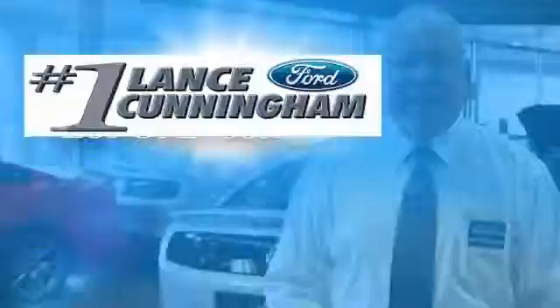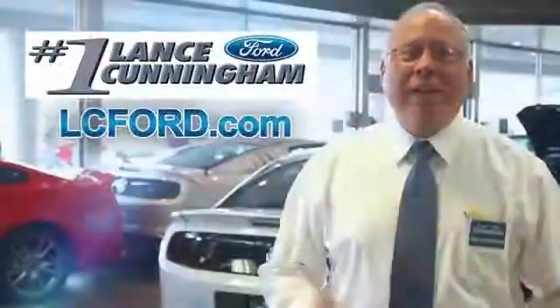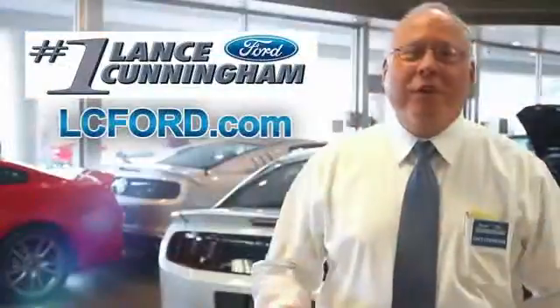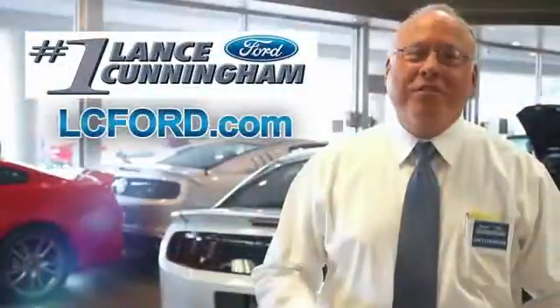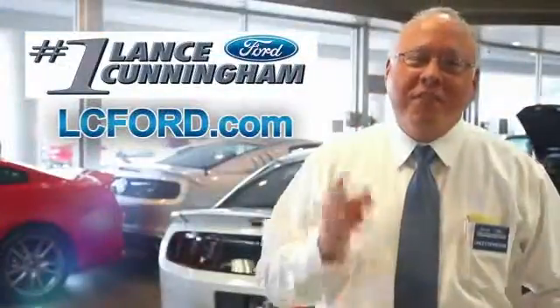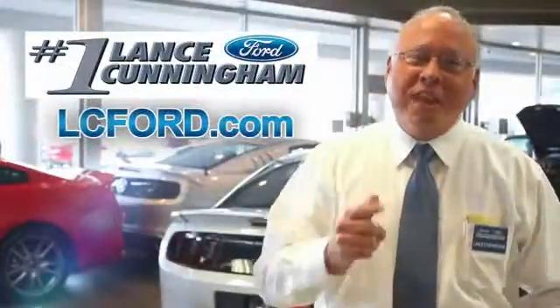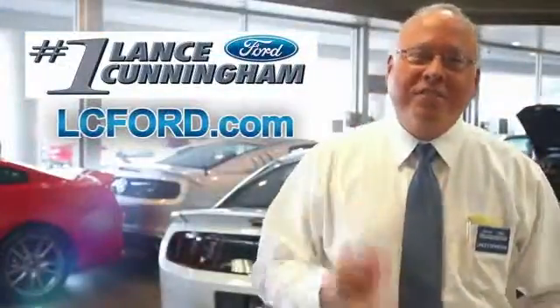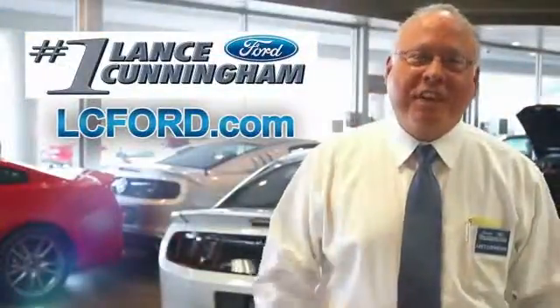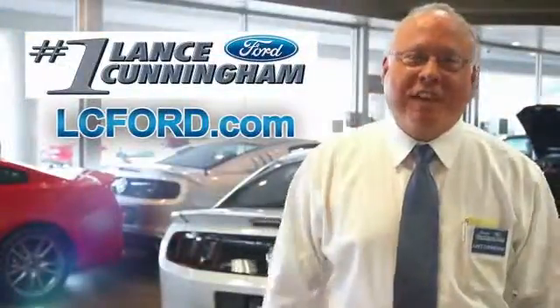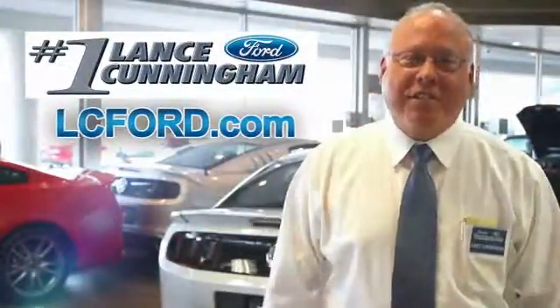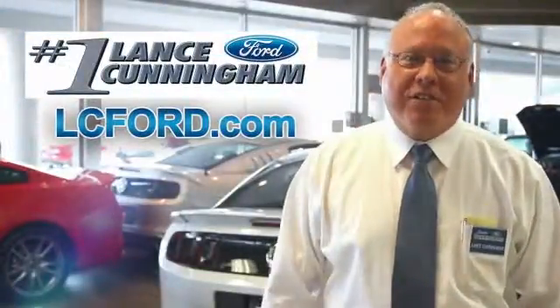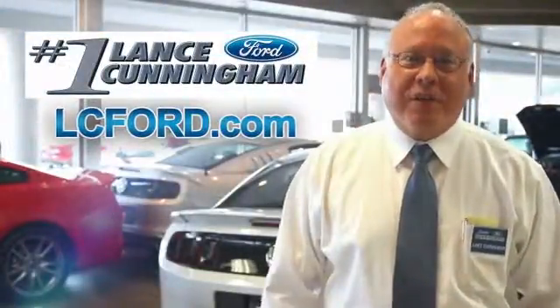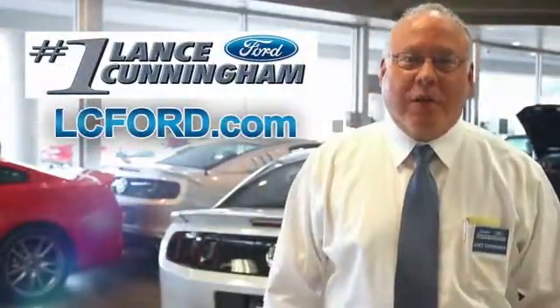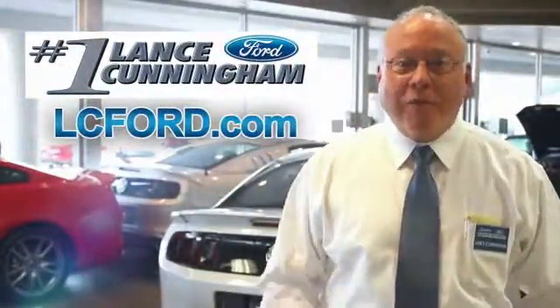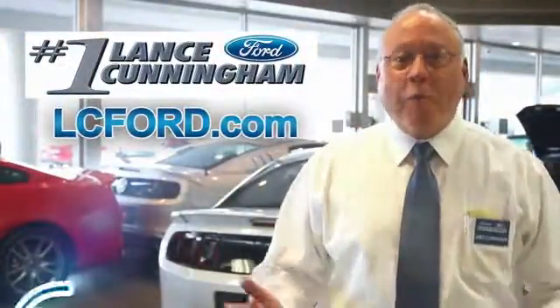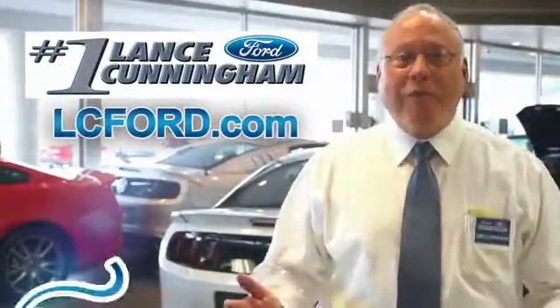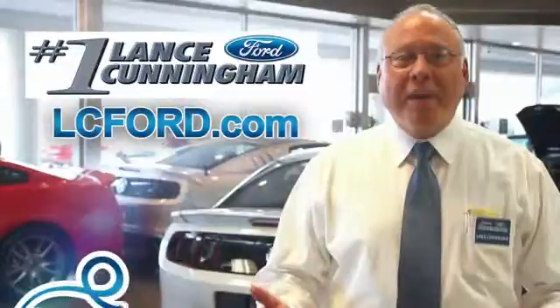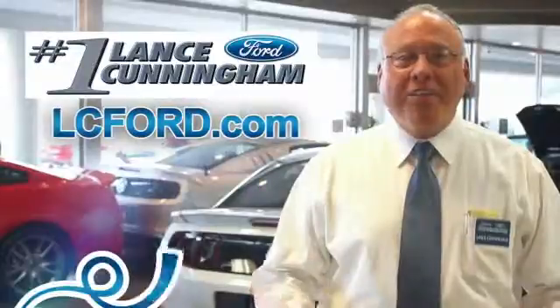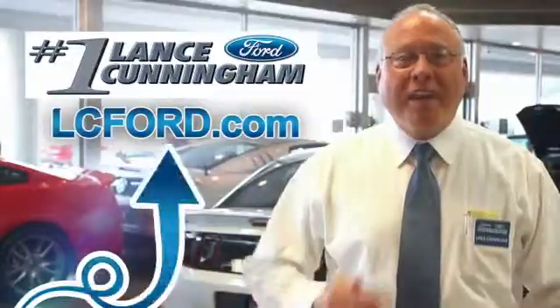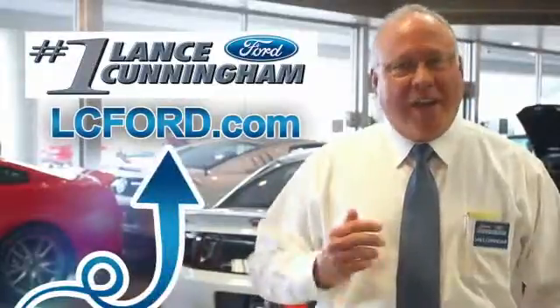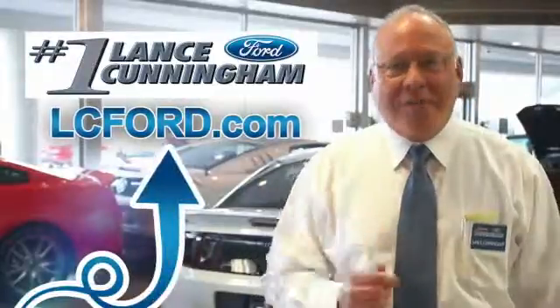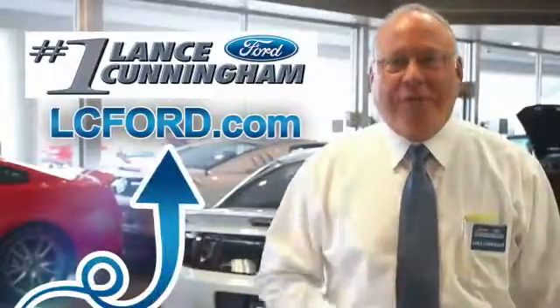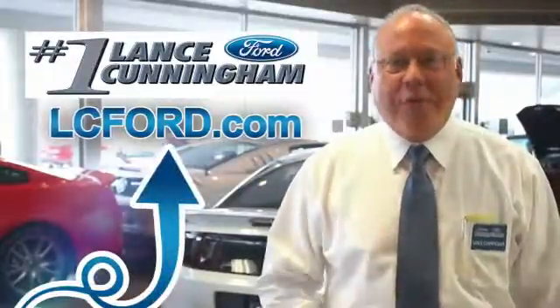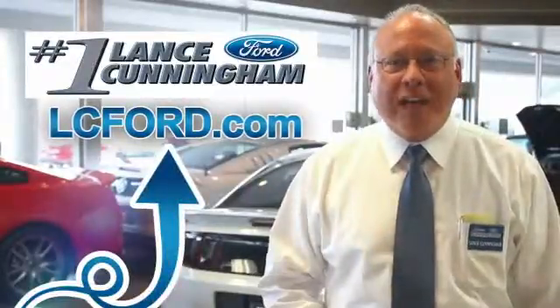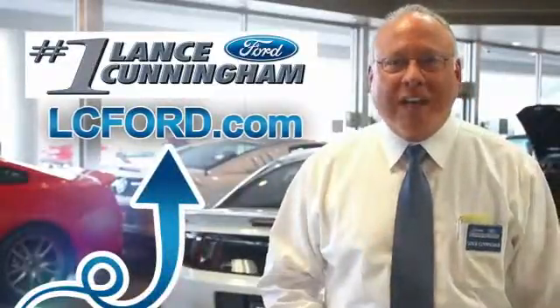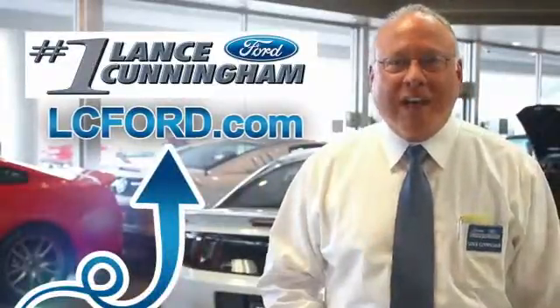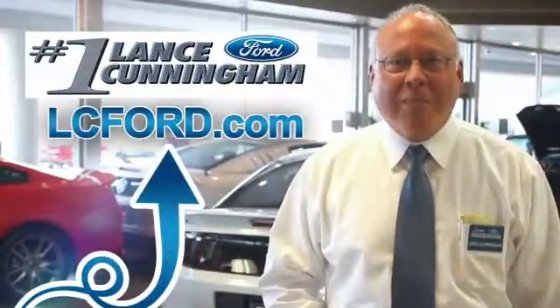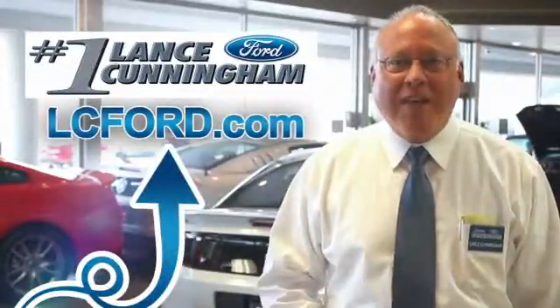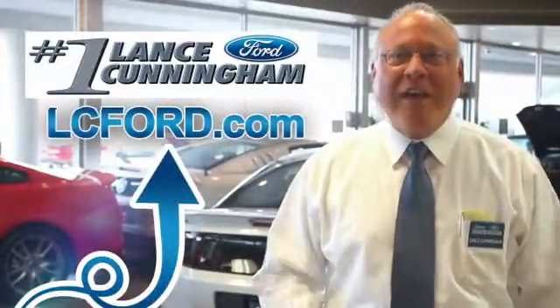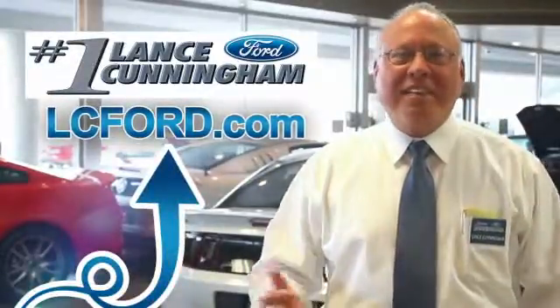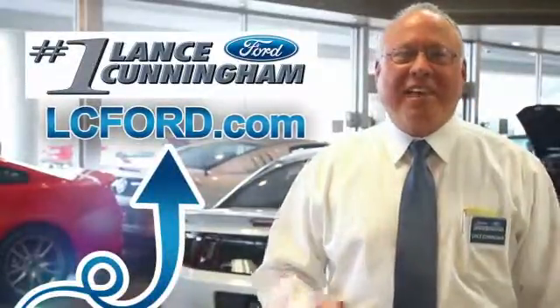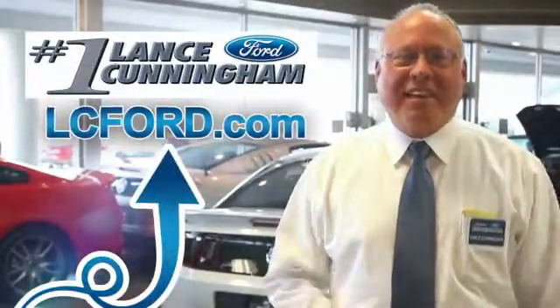Hey folks, thanks for checking out this vehicle. For more information, visit lc4.com. Thanks again.